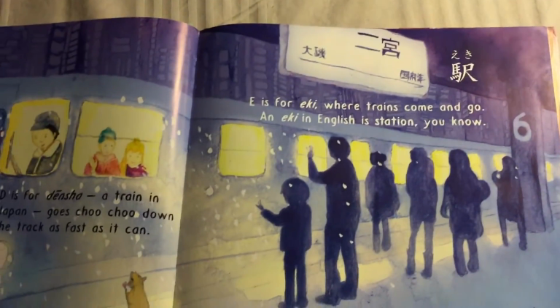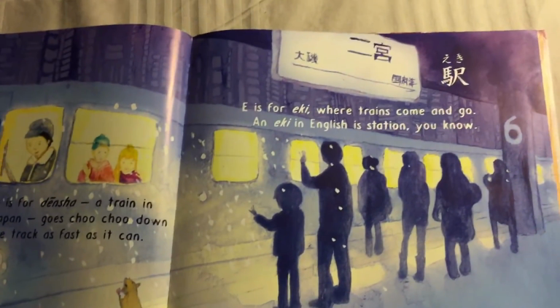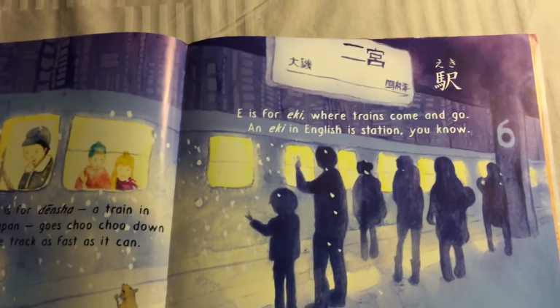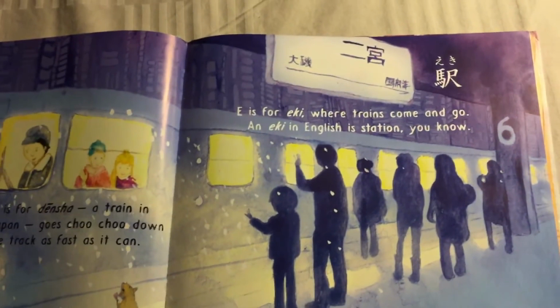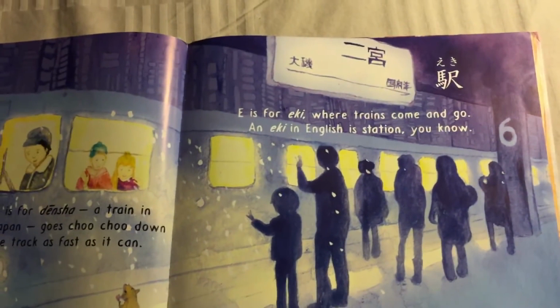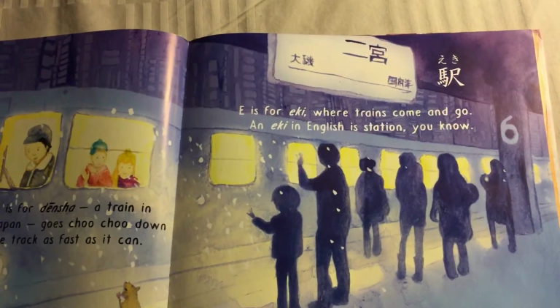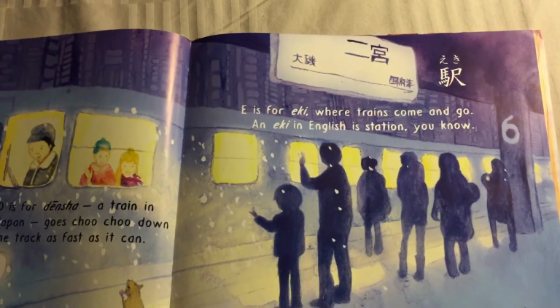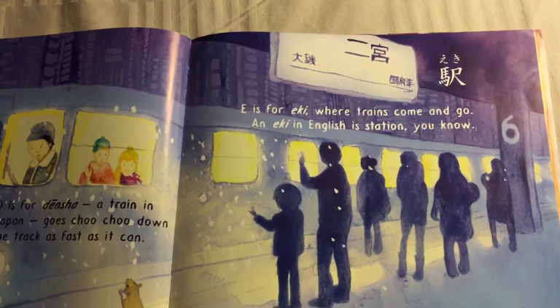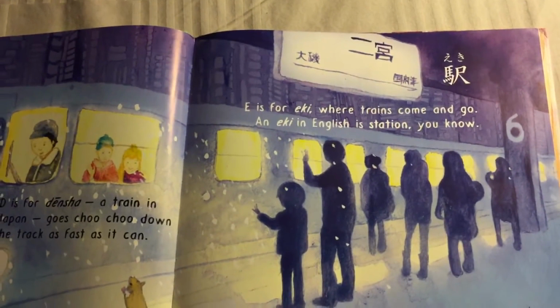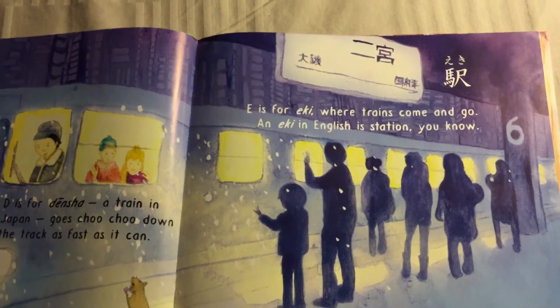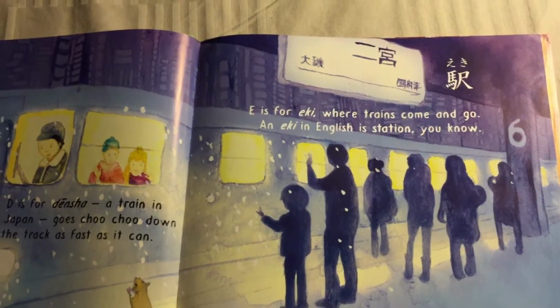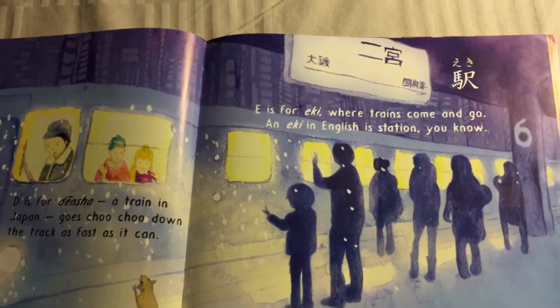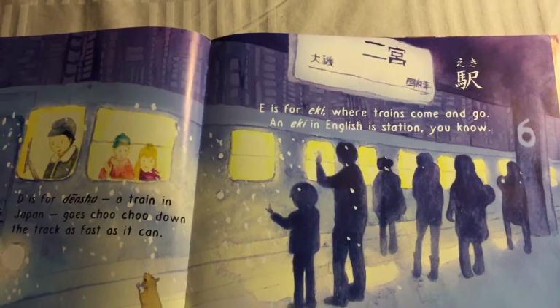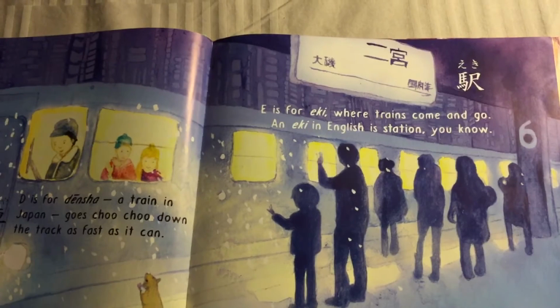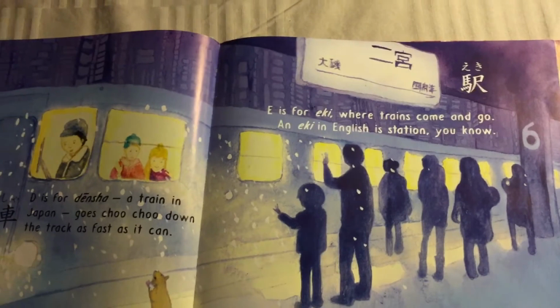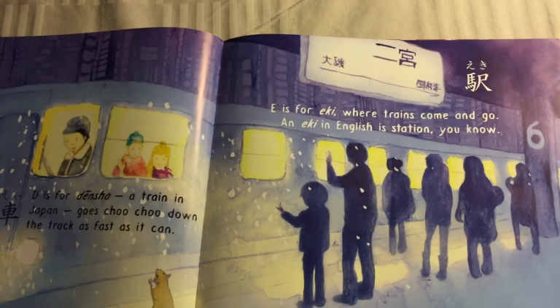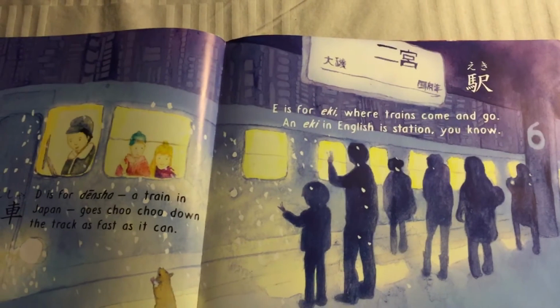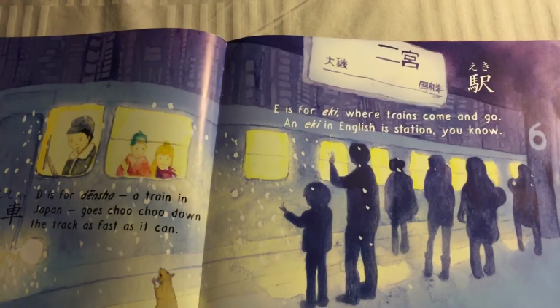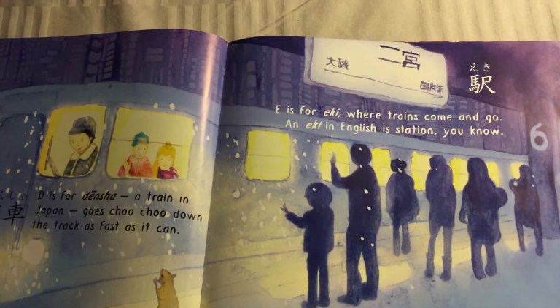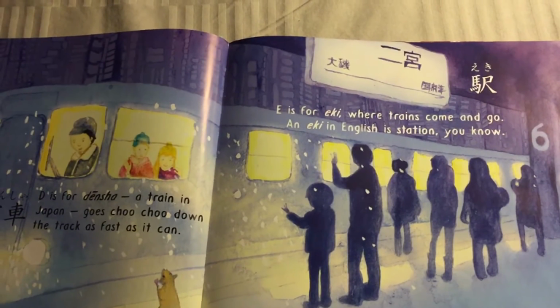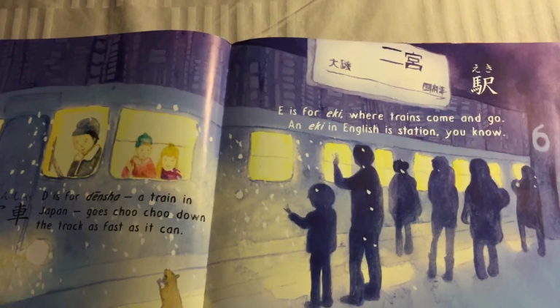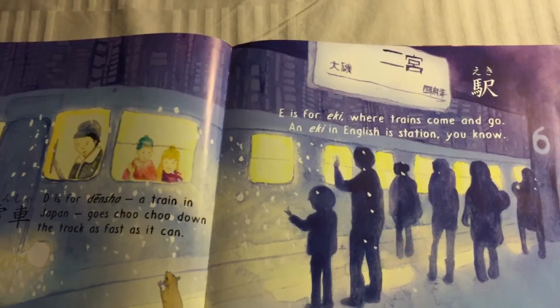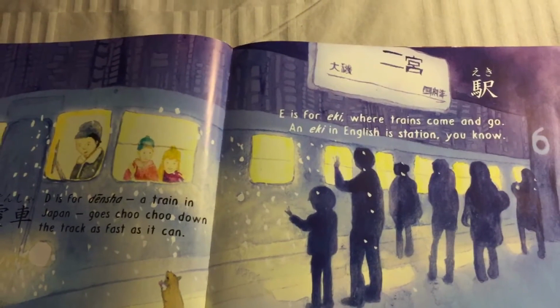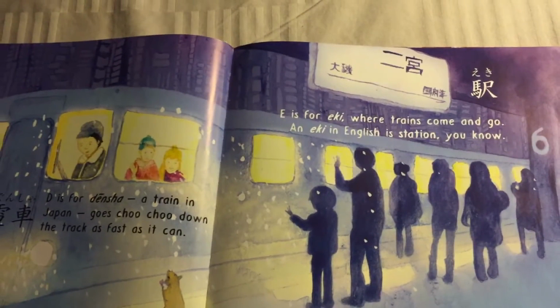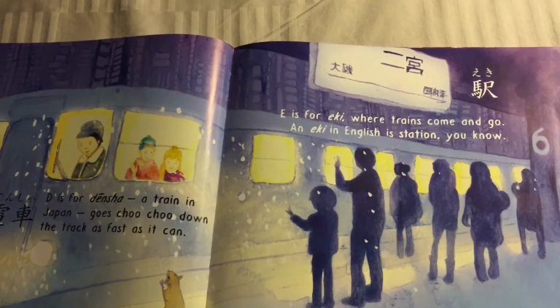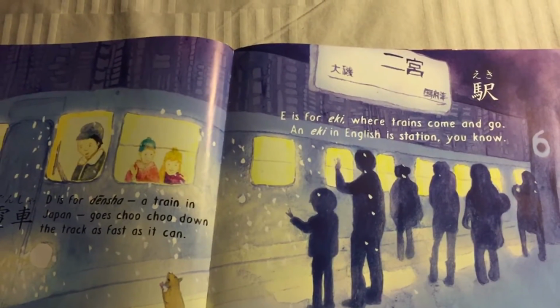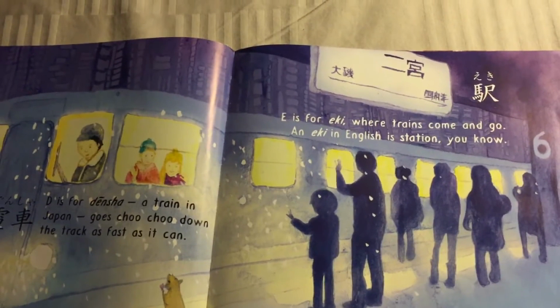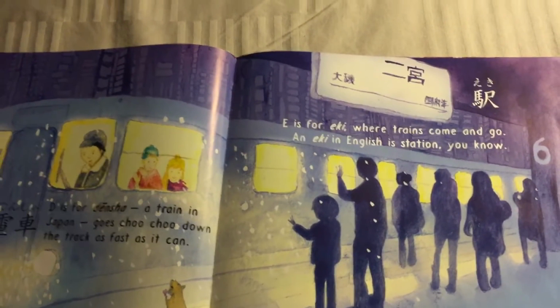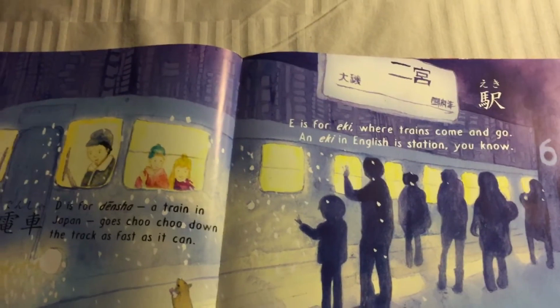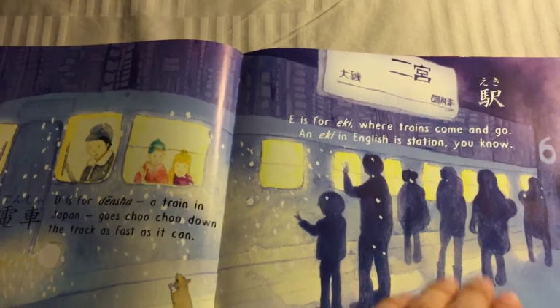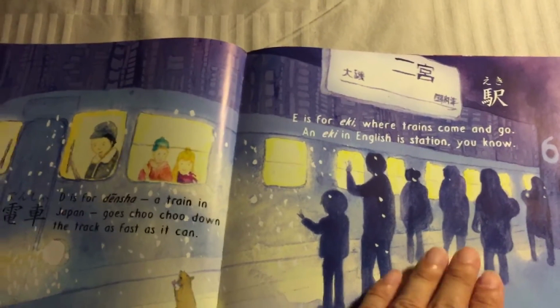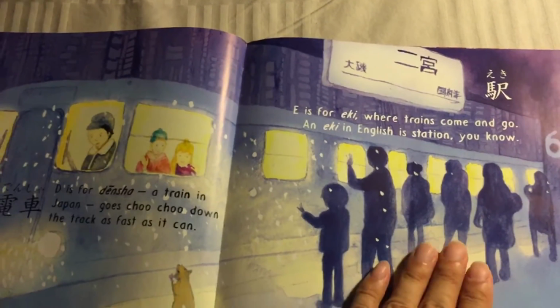E is for Eki — where trains come and go. Eki in English is station, you know?